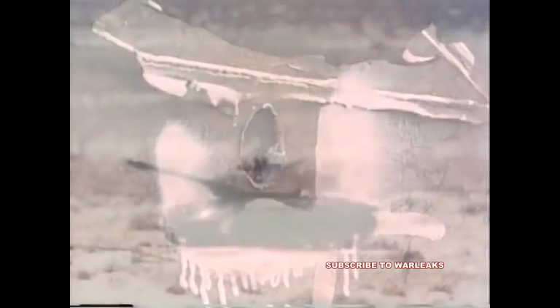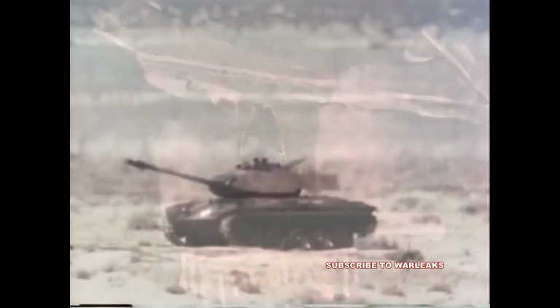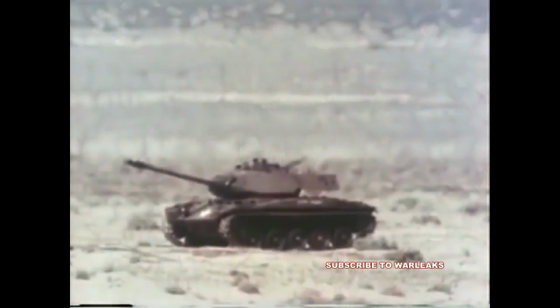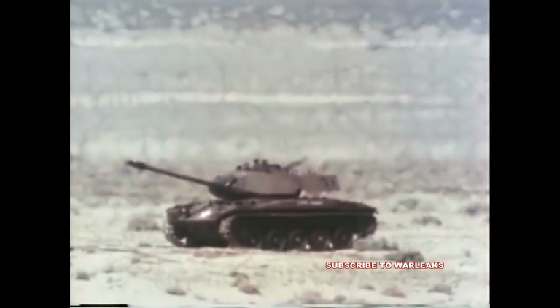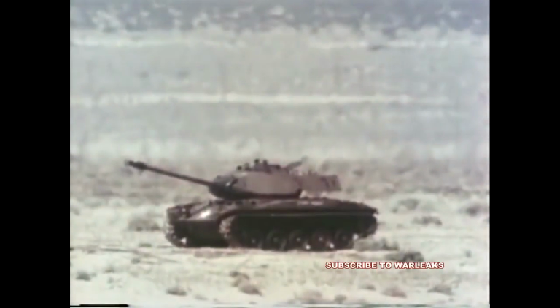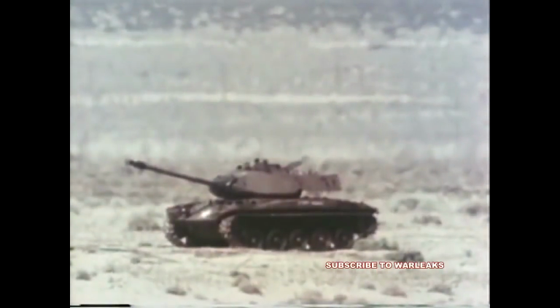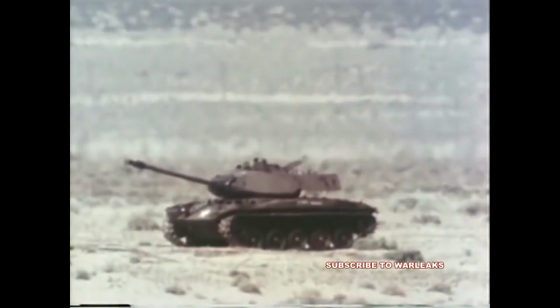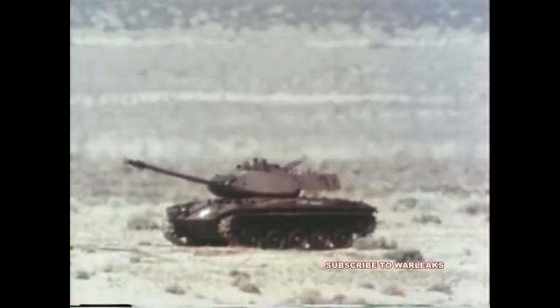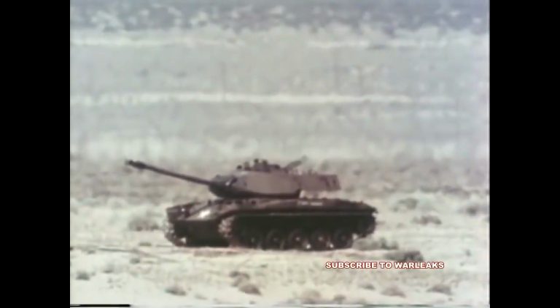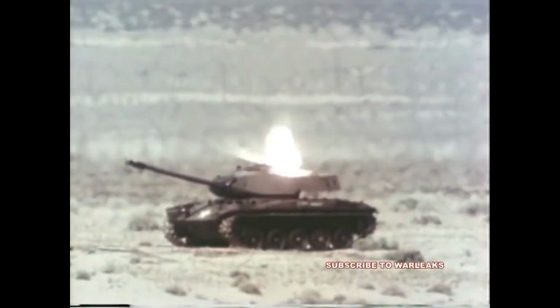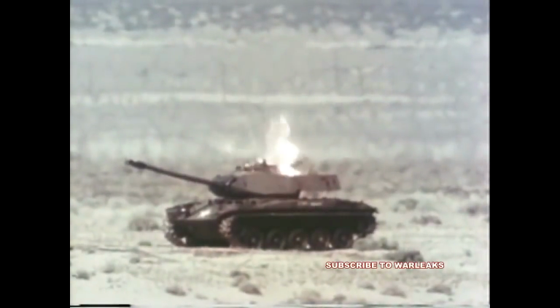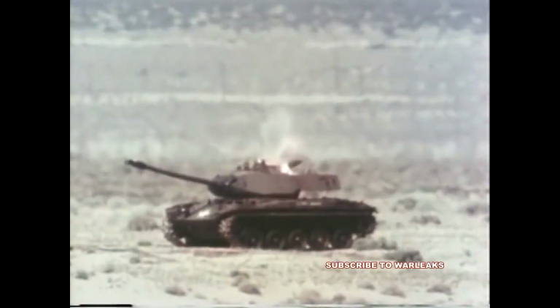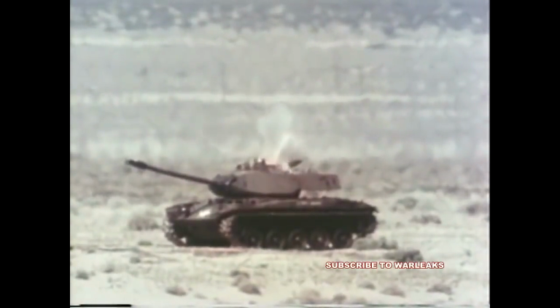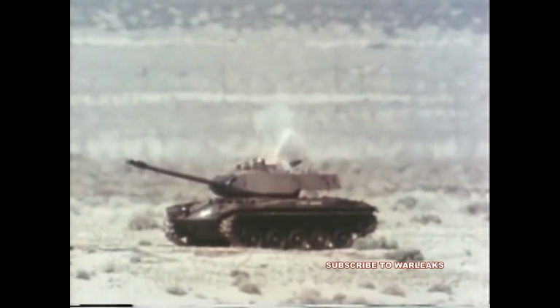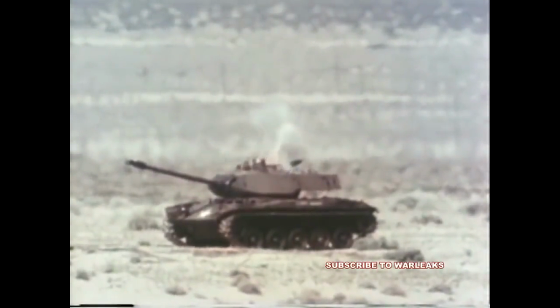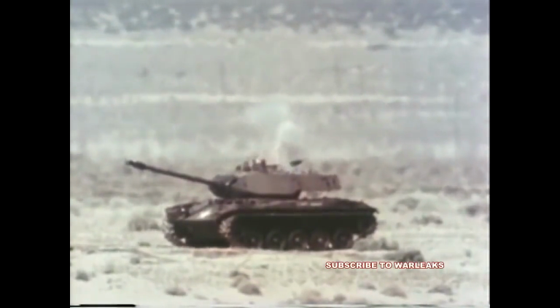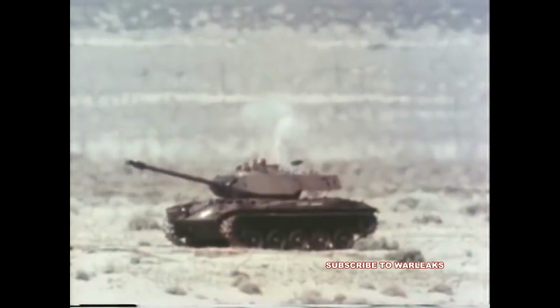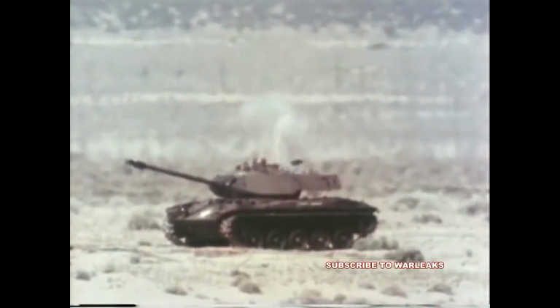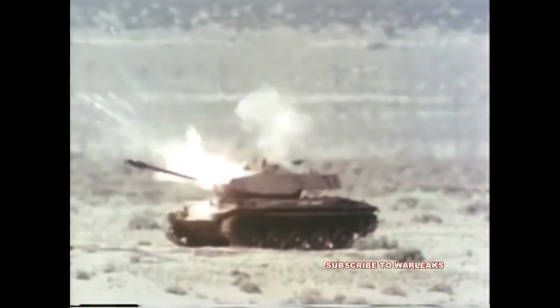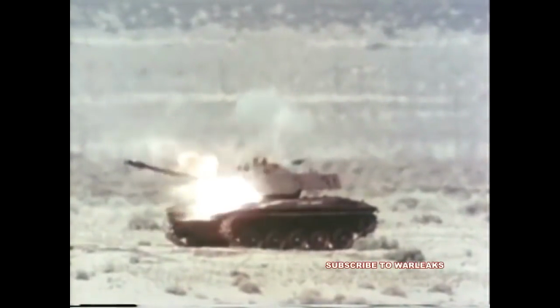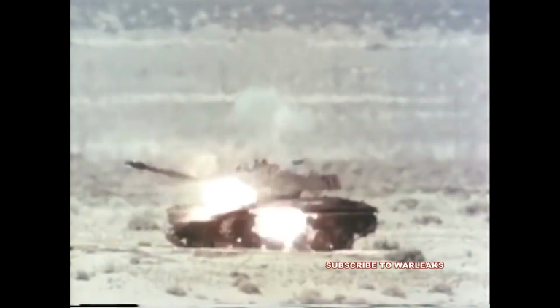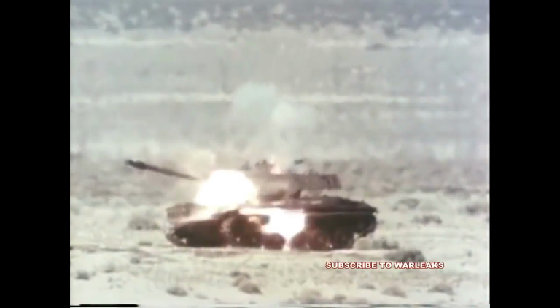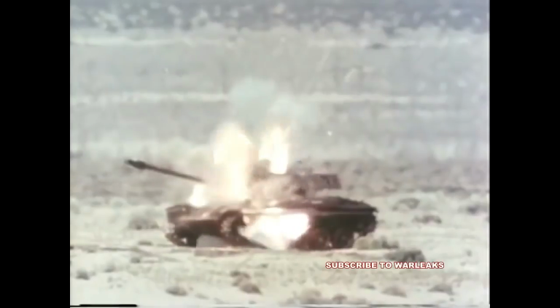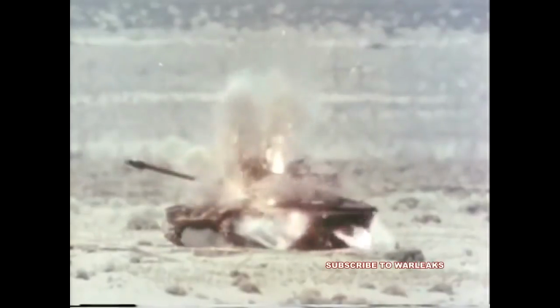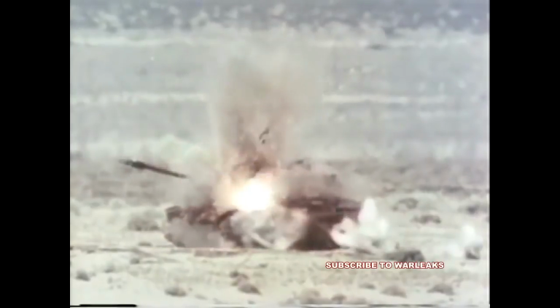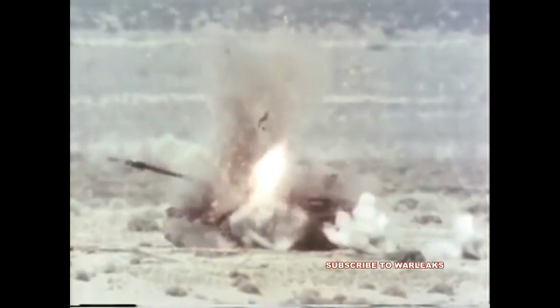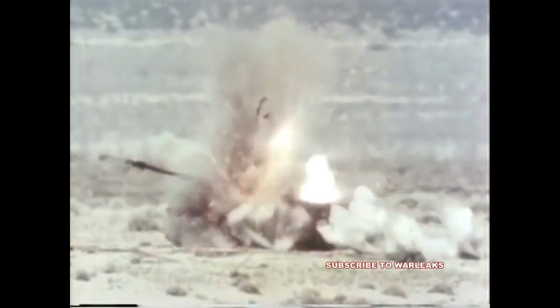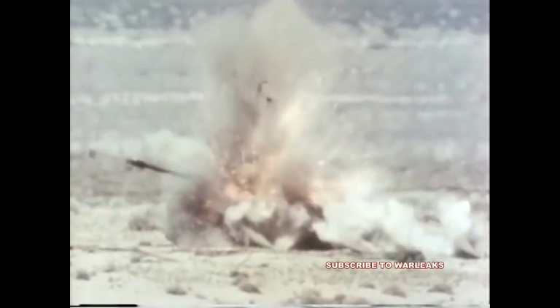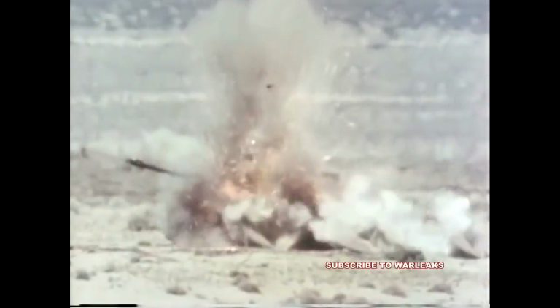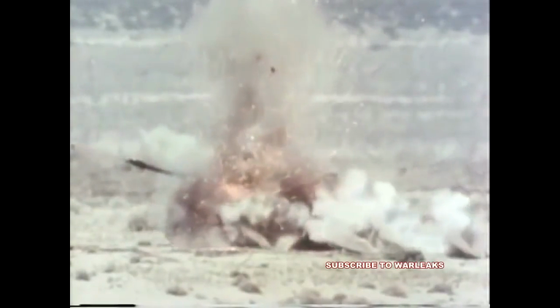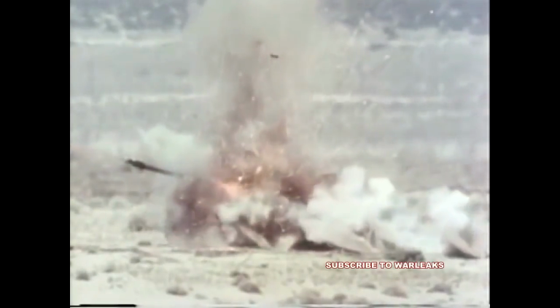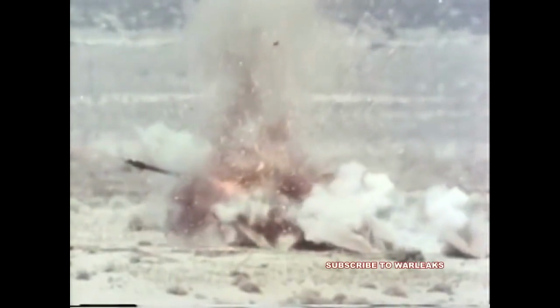As expected, direct hits catastrophically destroyed the M-41 light tank.